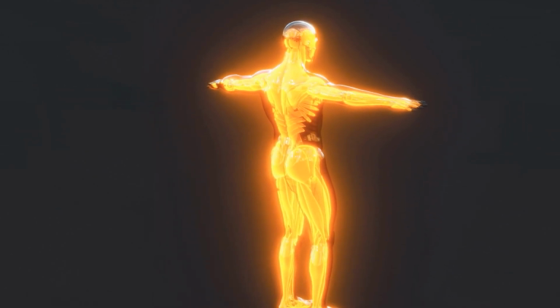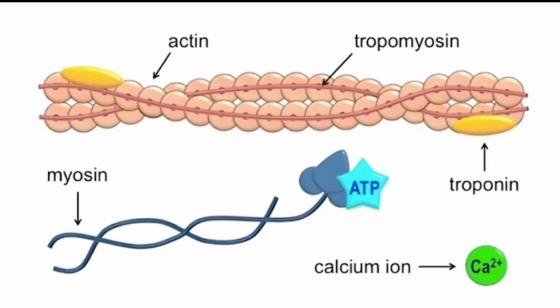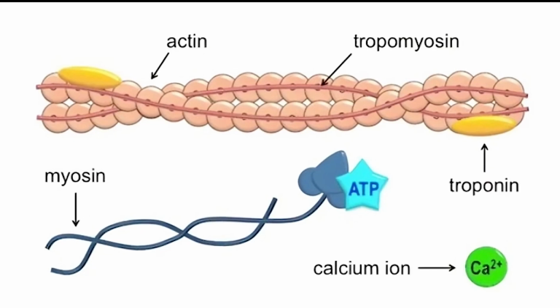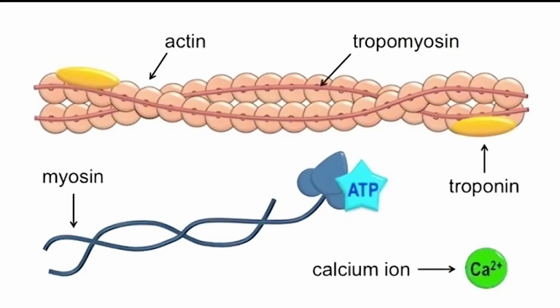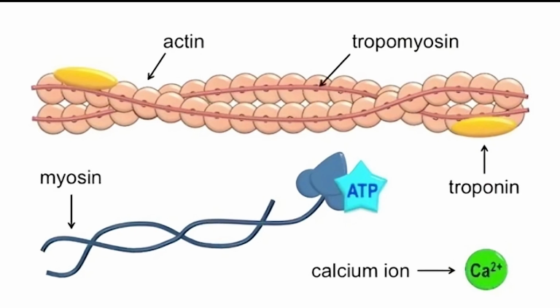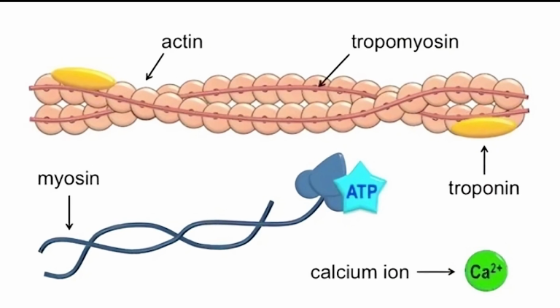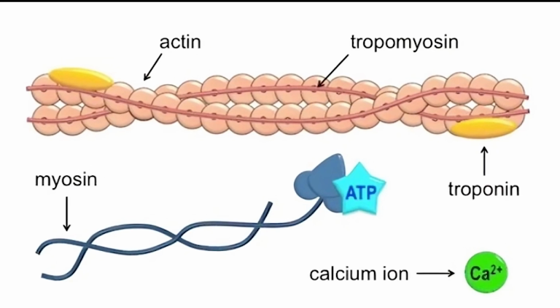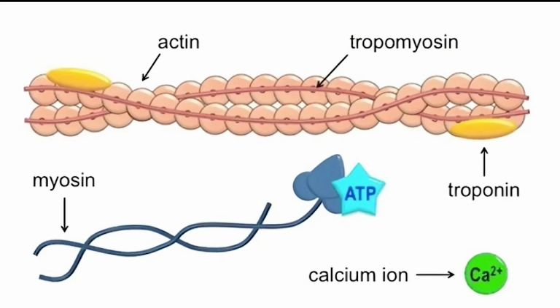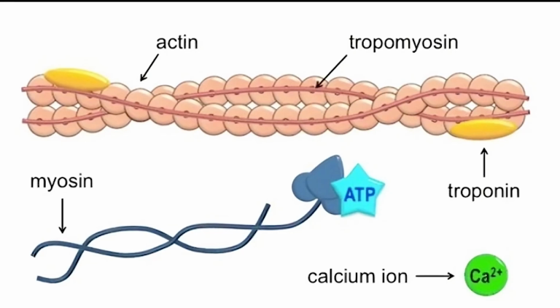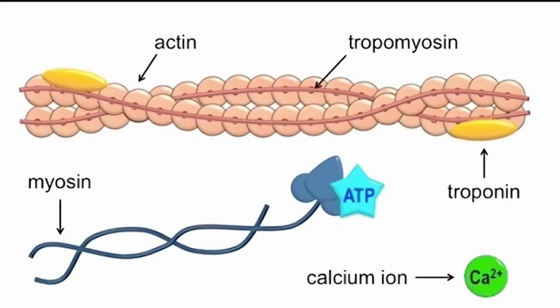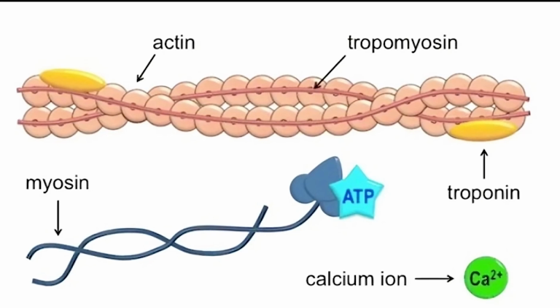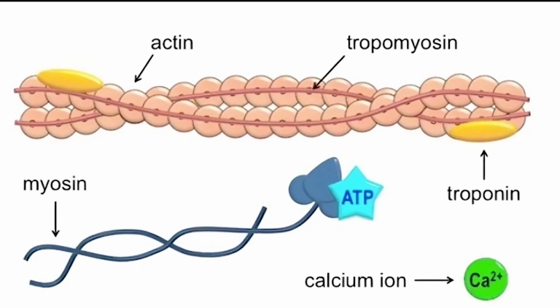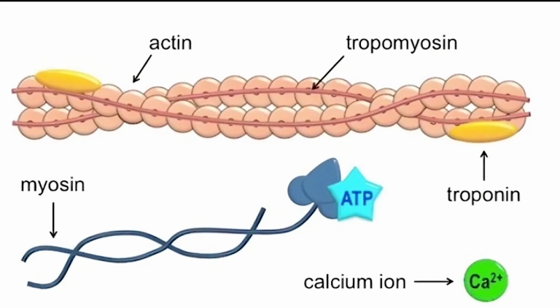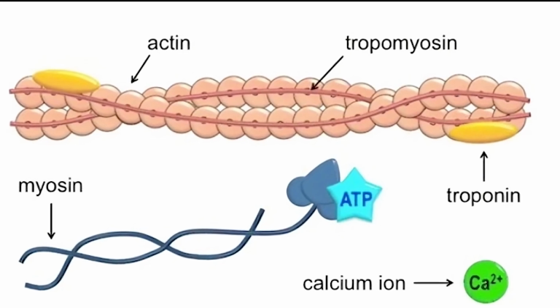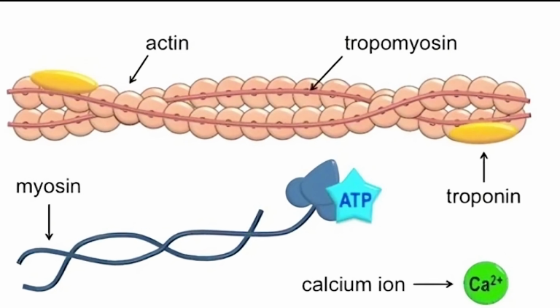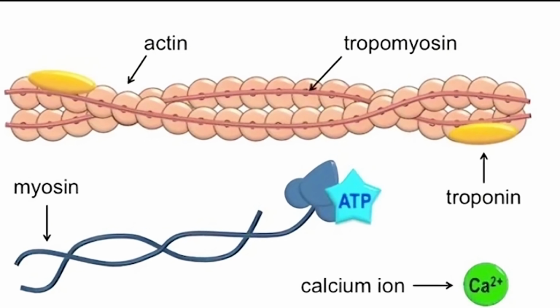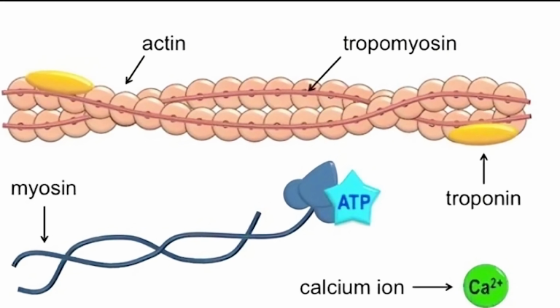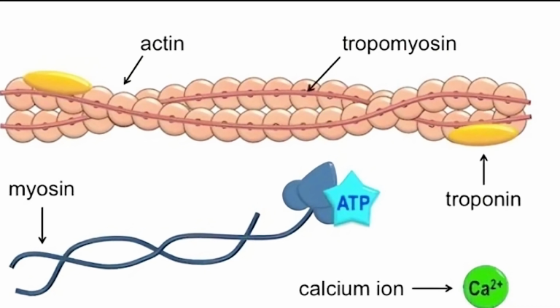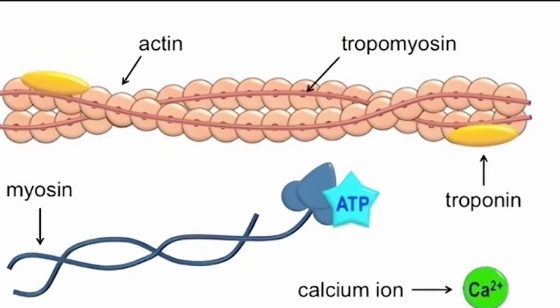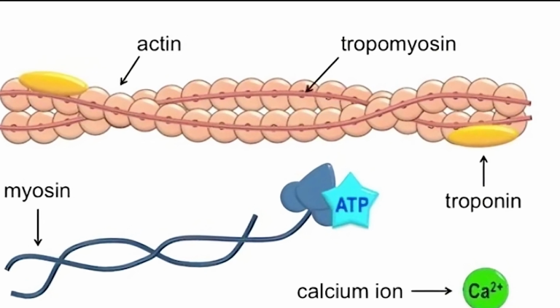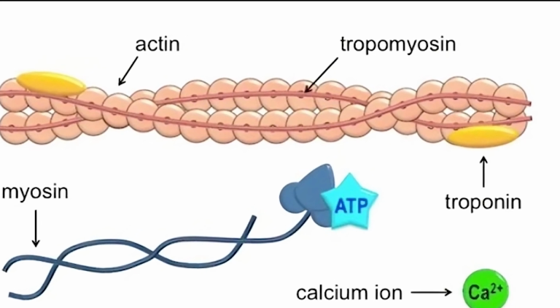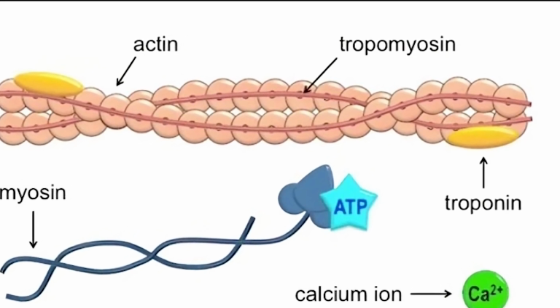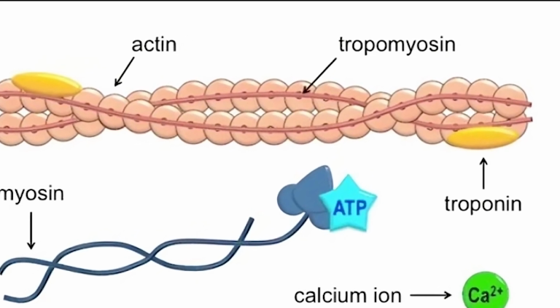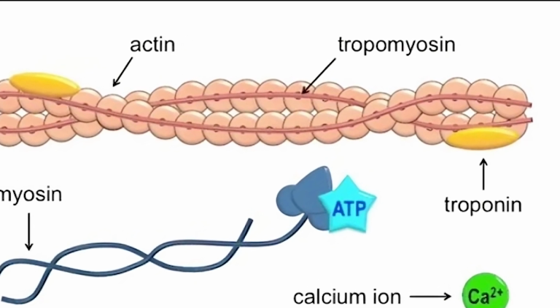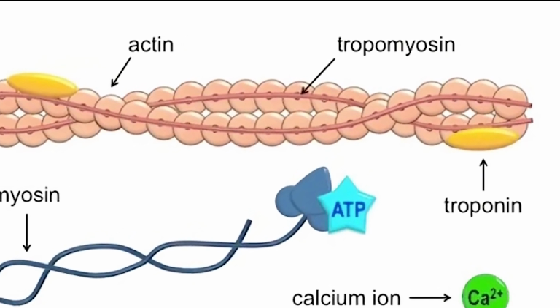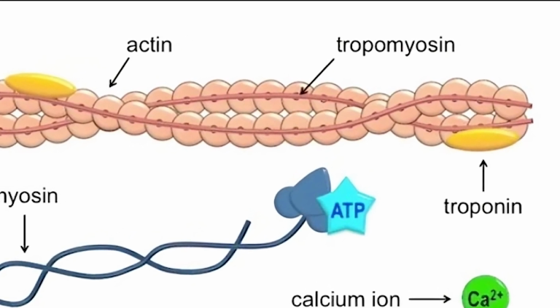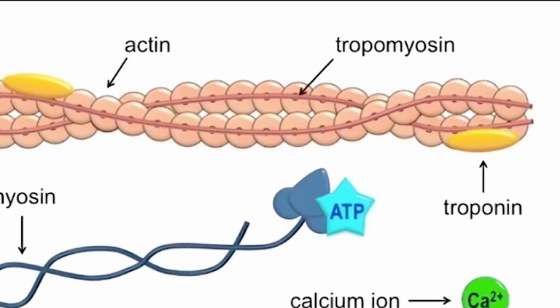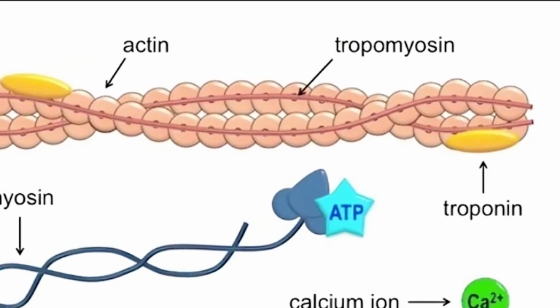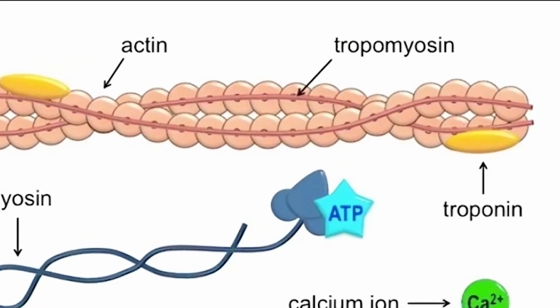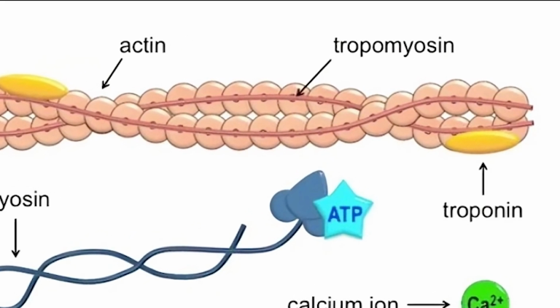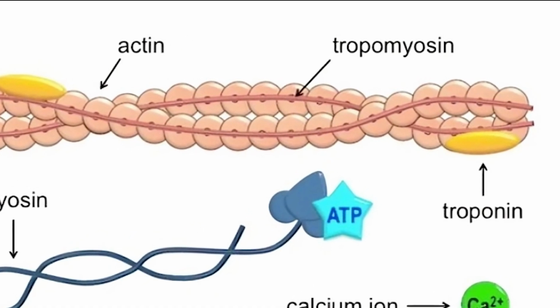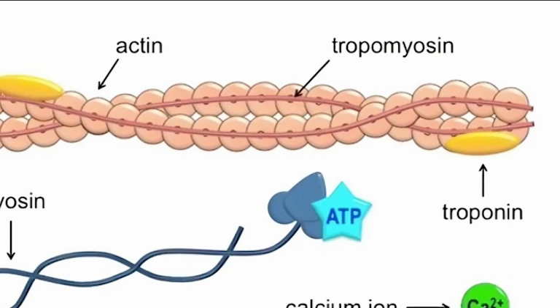Two helper proteins called troponin and tropomyosin help decide when the actin is ready to be pulled.